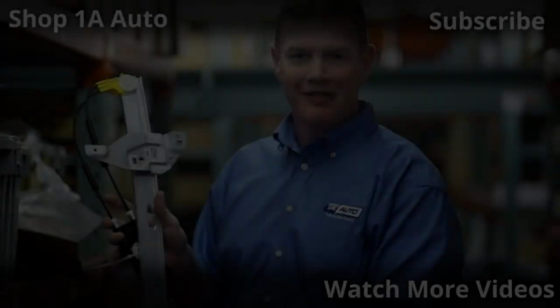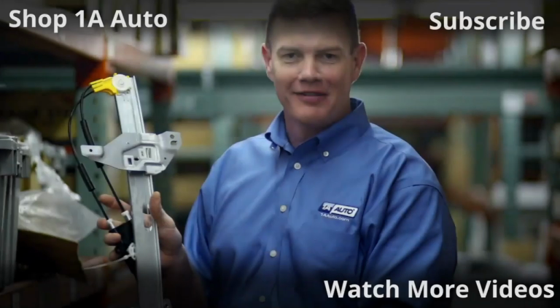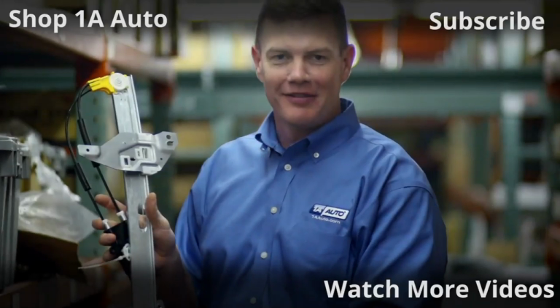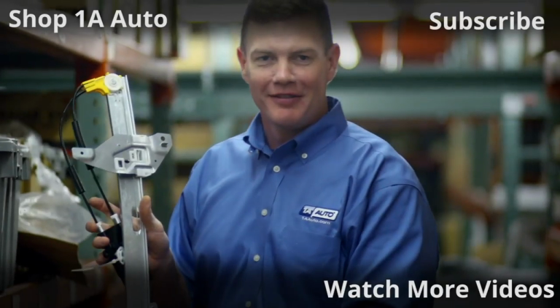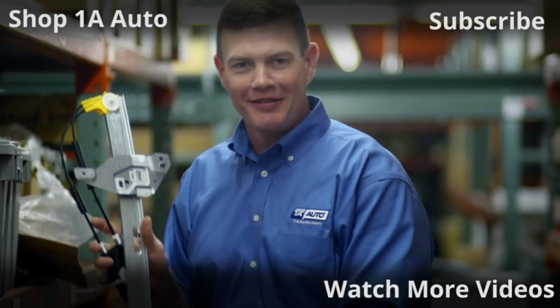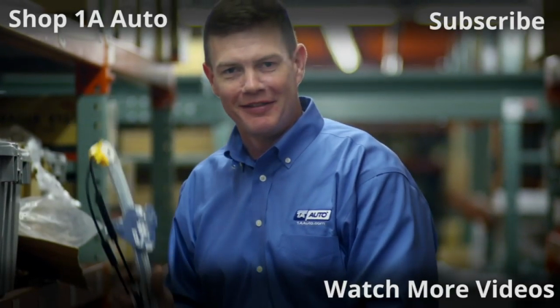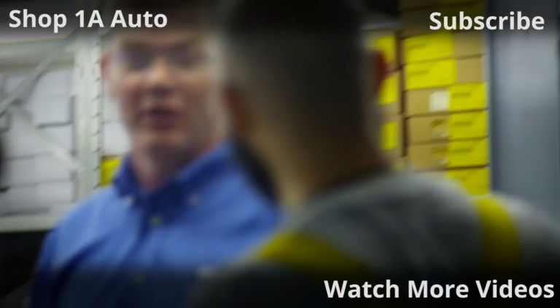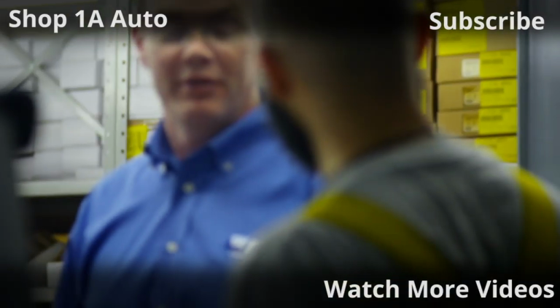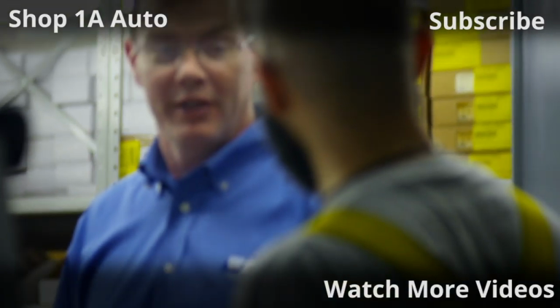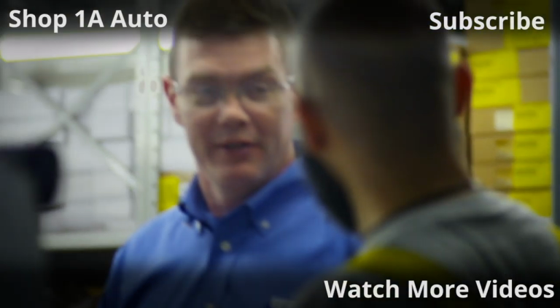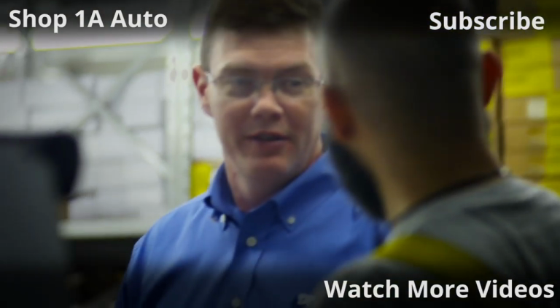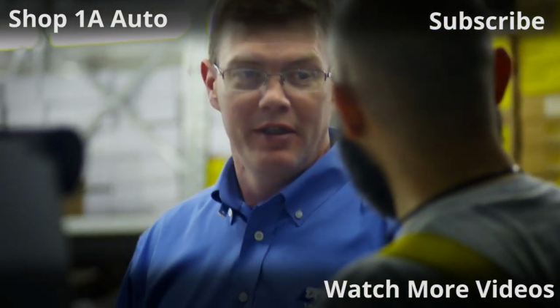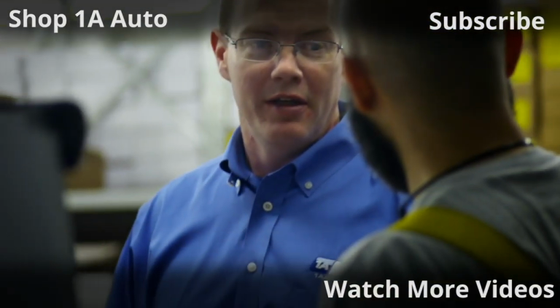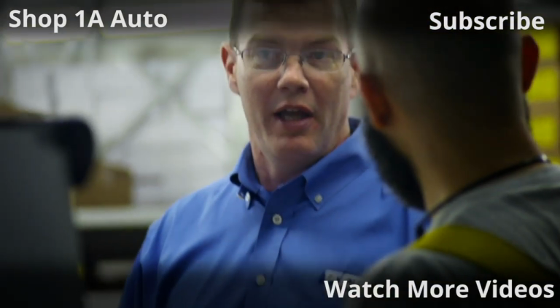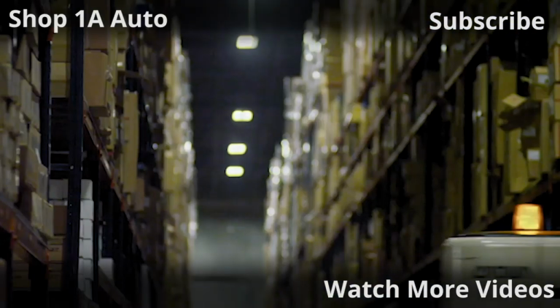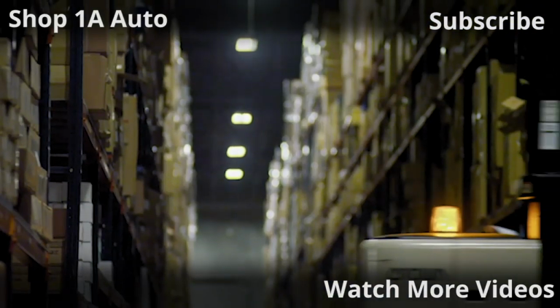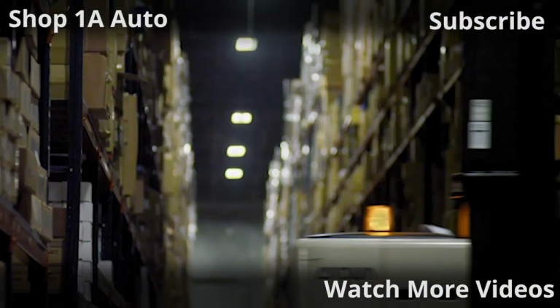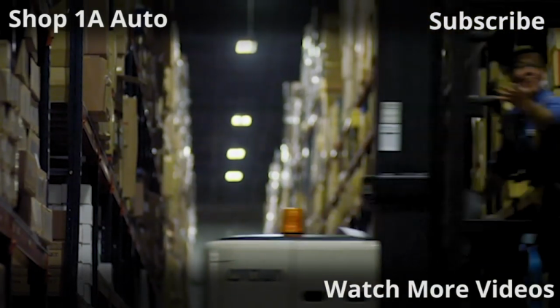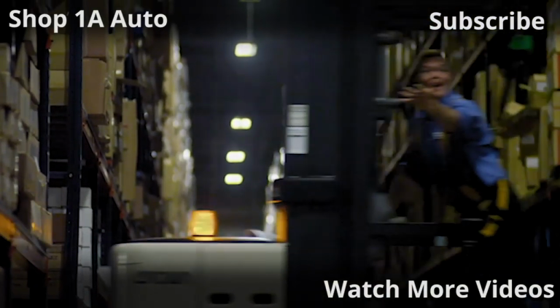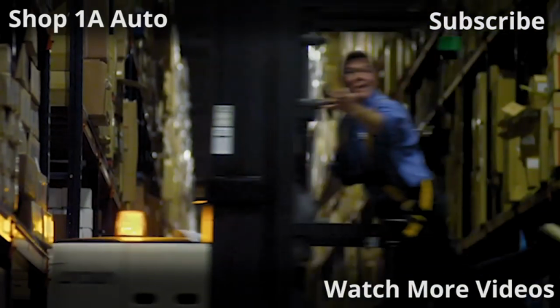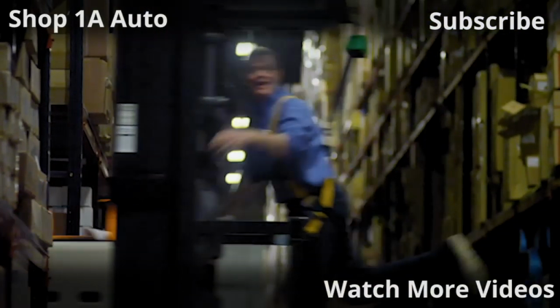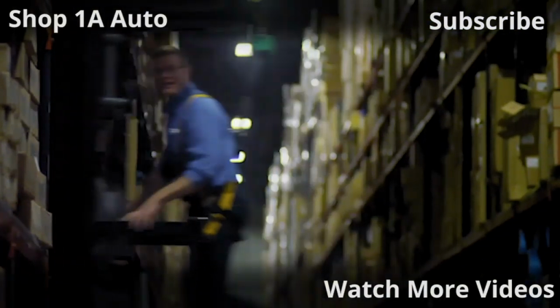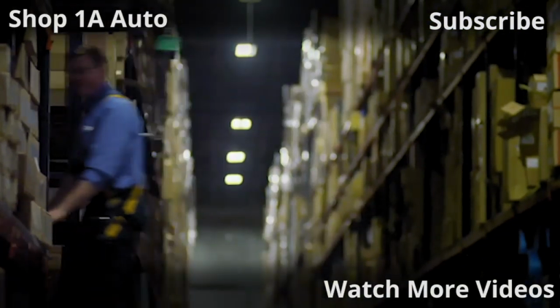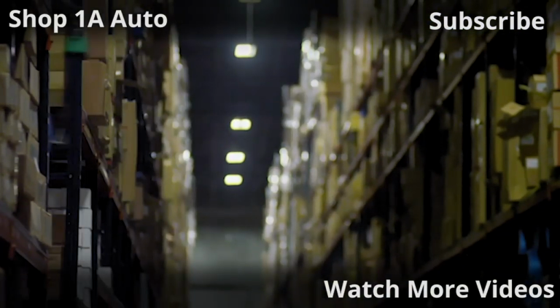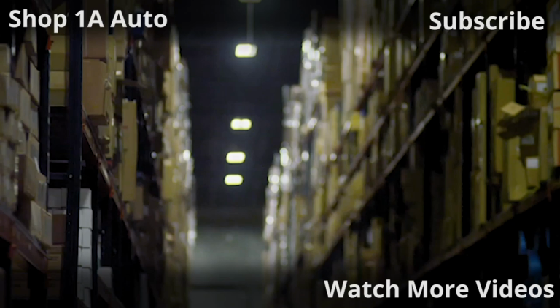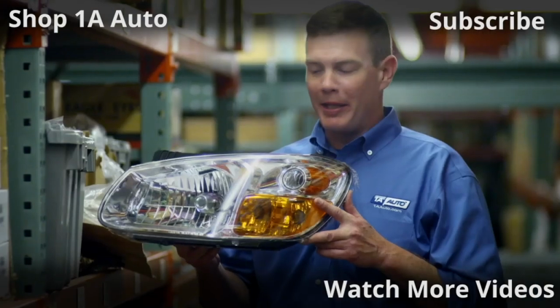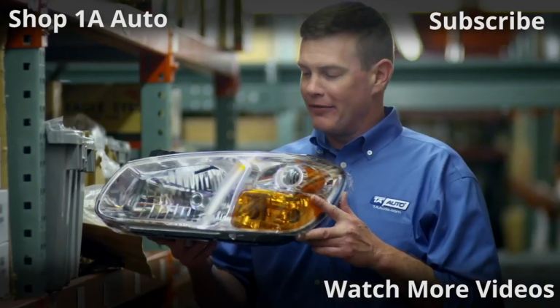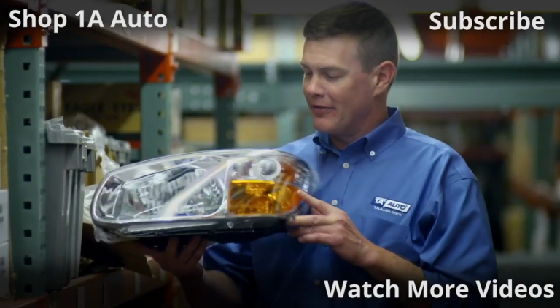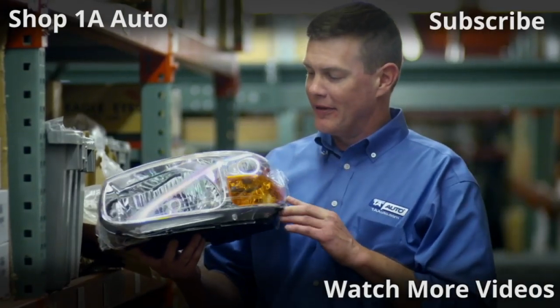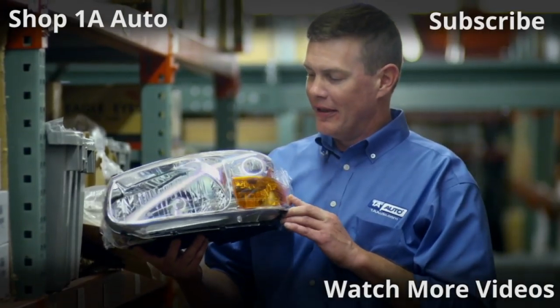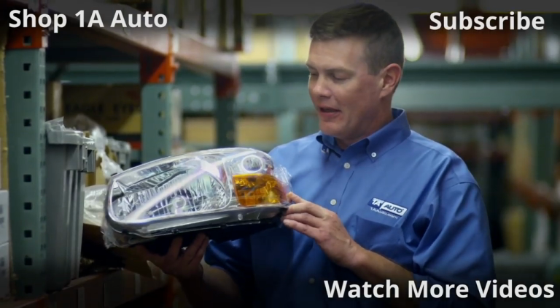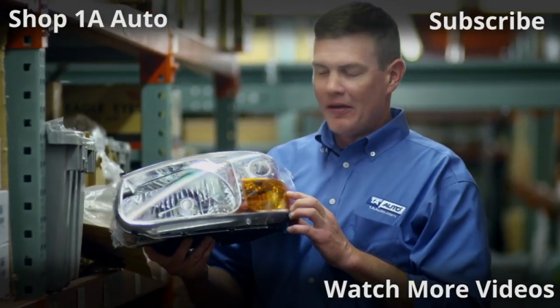If you want the parts to do it yourself, check out 1AAuto.com, the place for DIY auto repair.